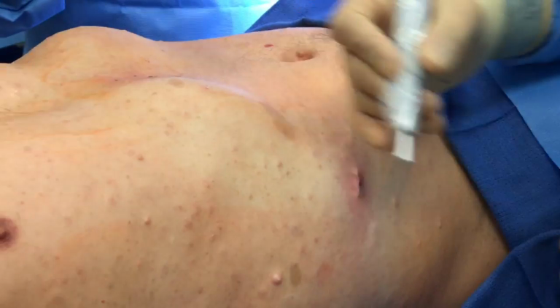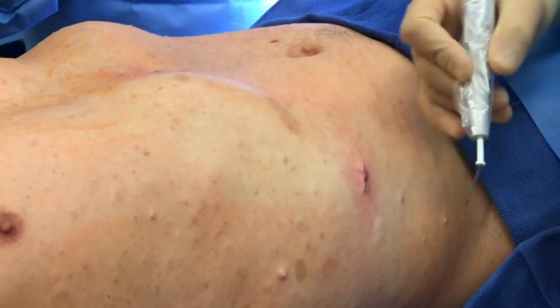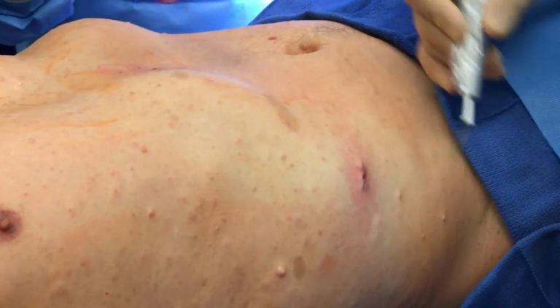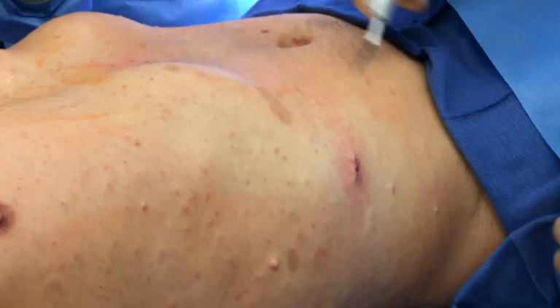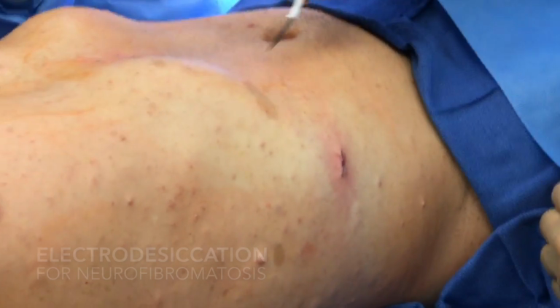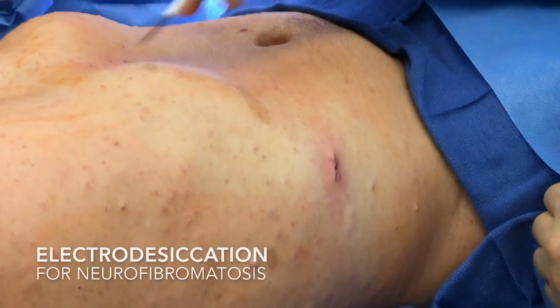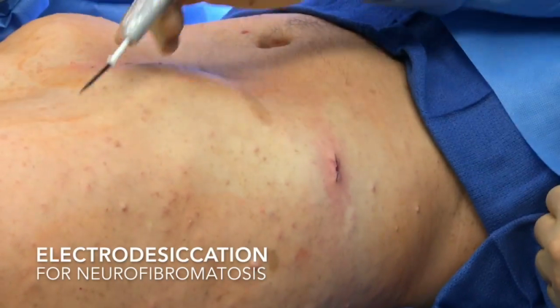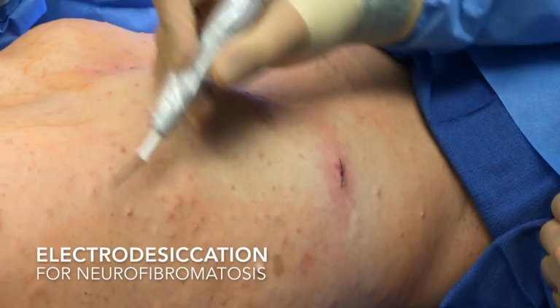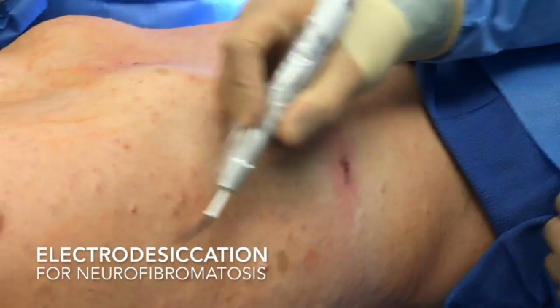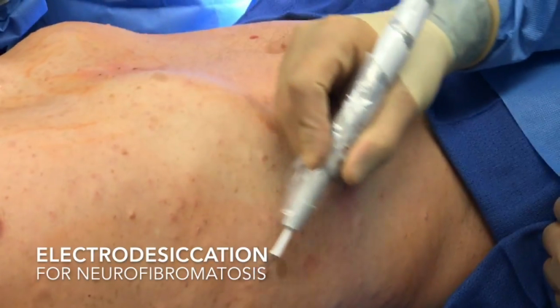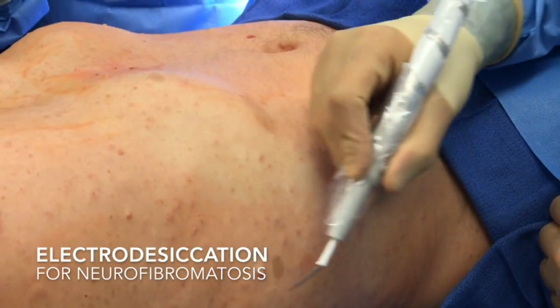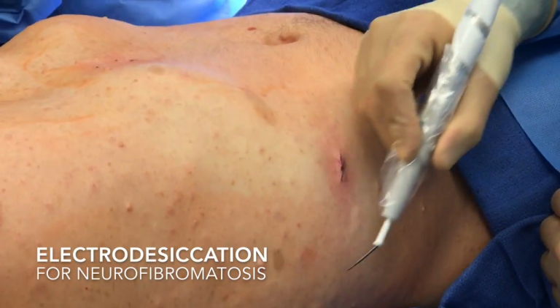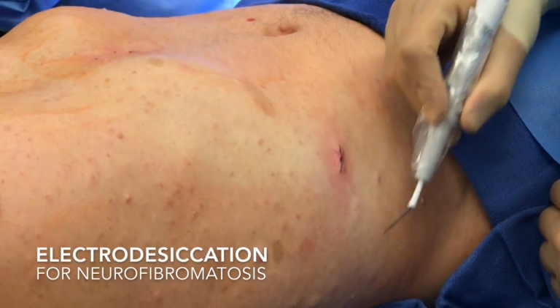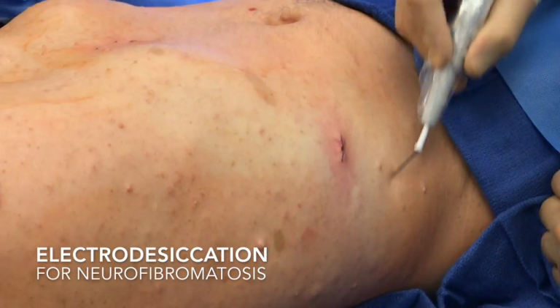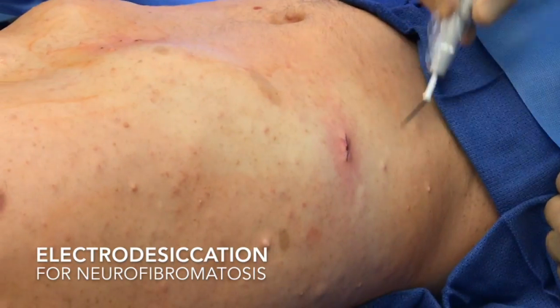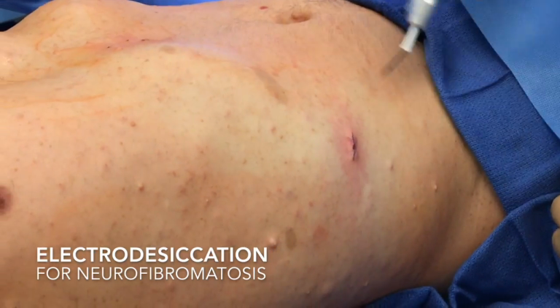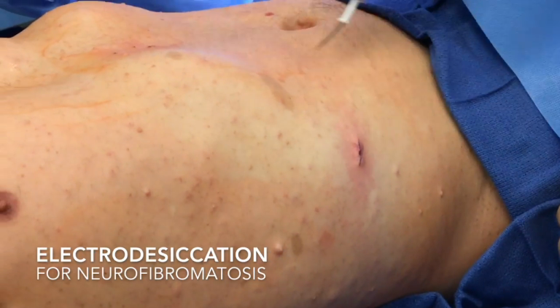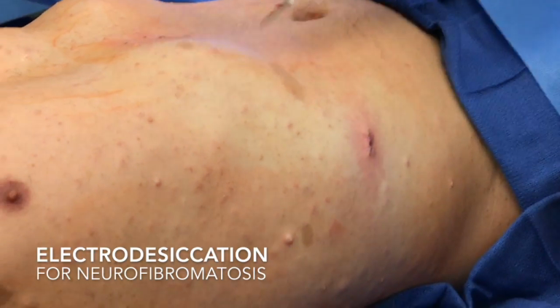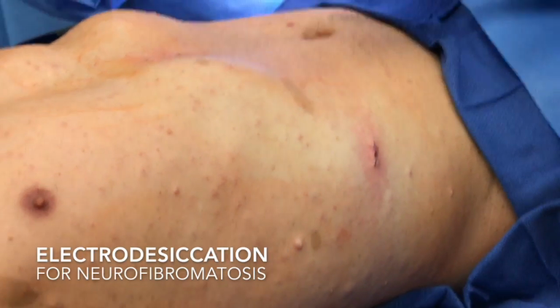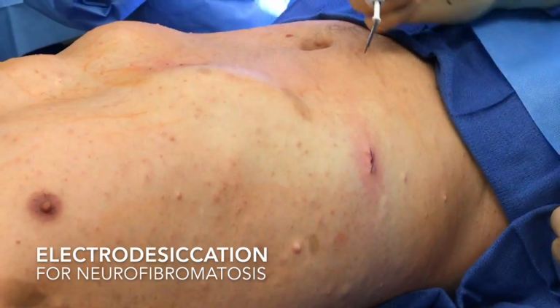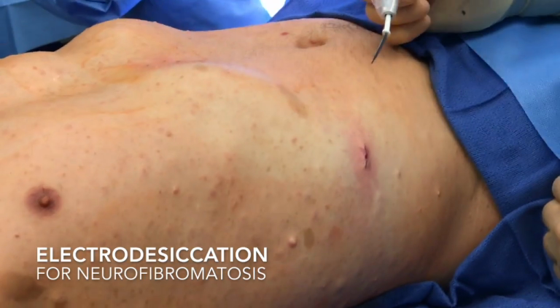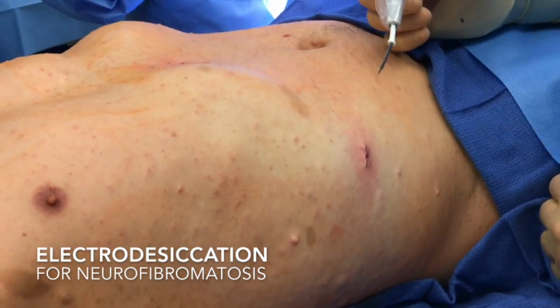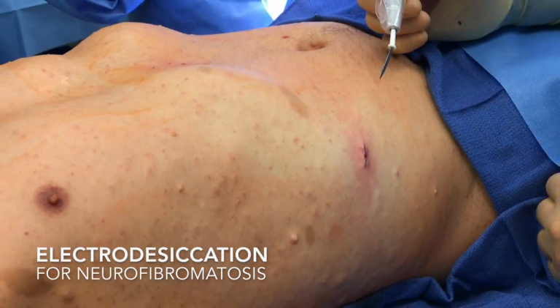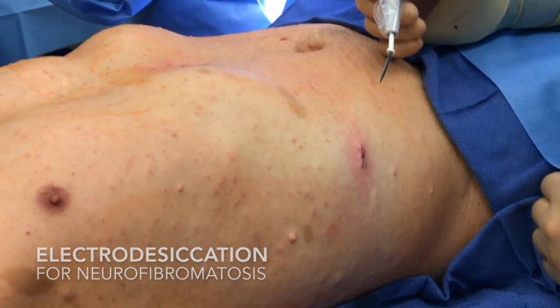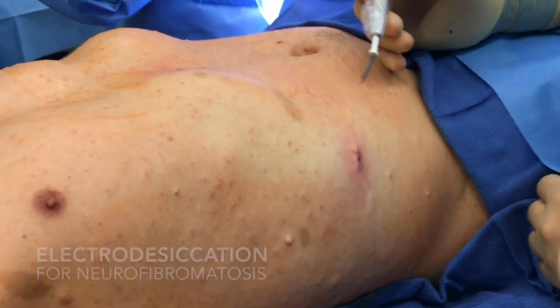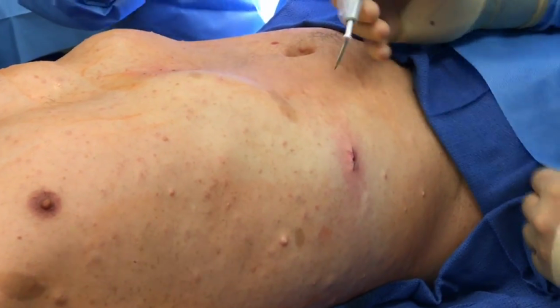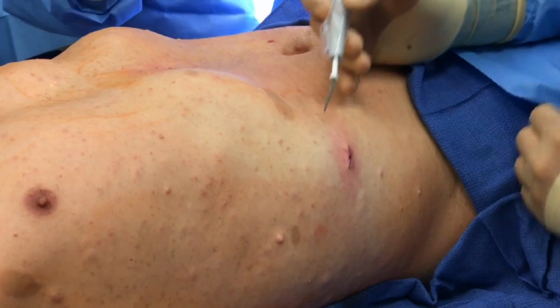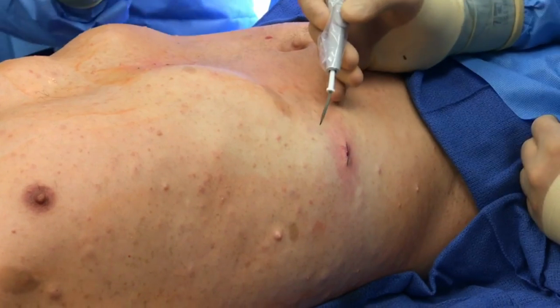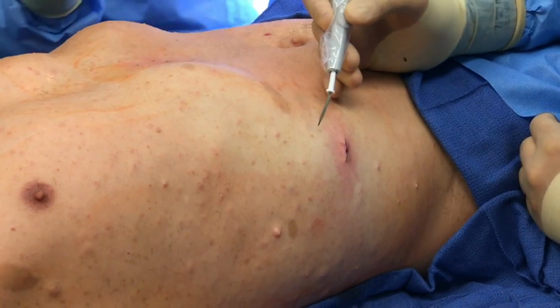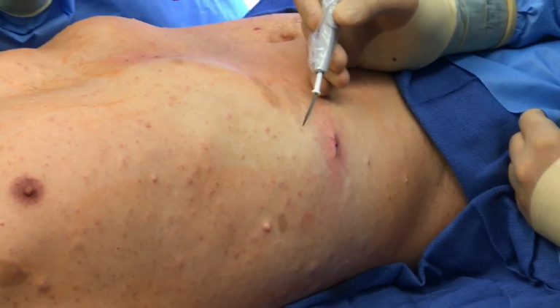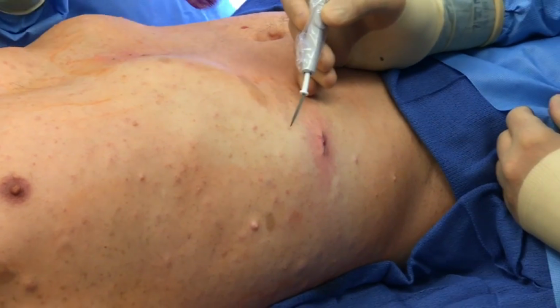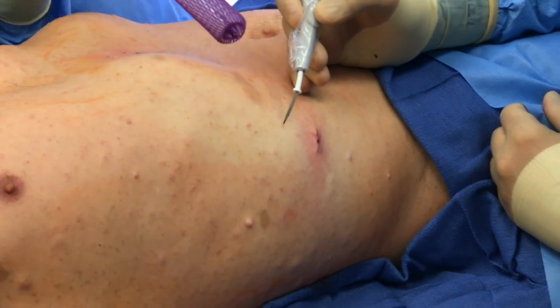I'm going to do a round of electro-desiccation on all these small lesions all over the place. So this is how that looks.